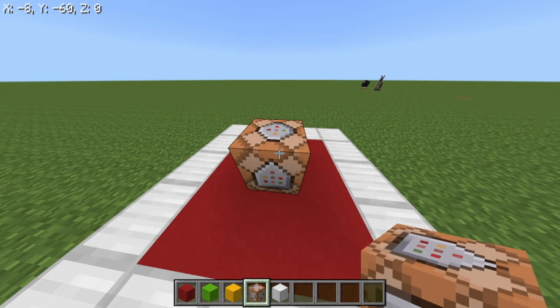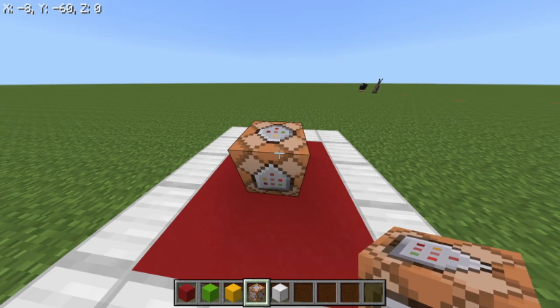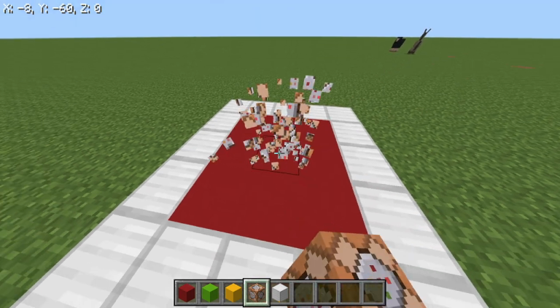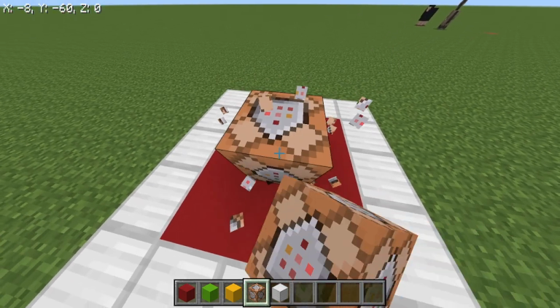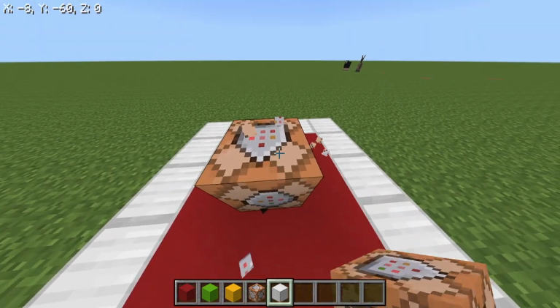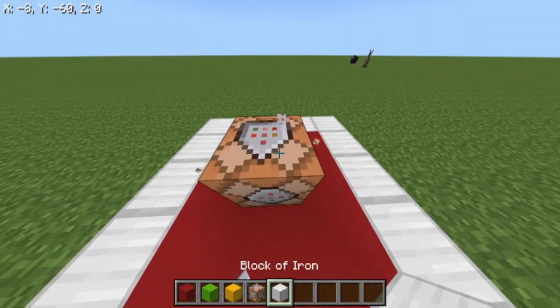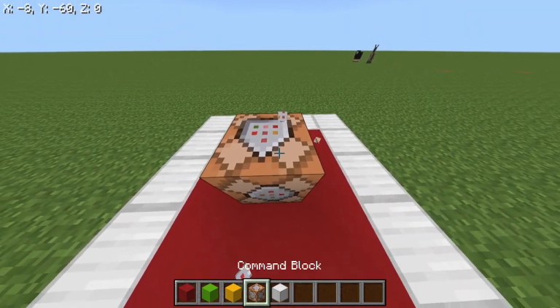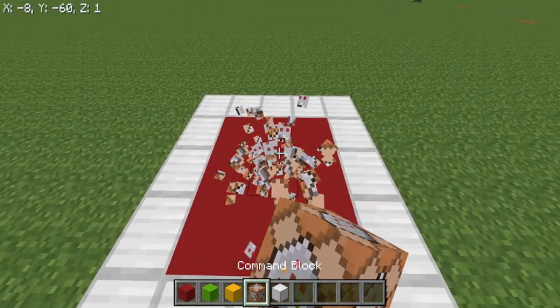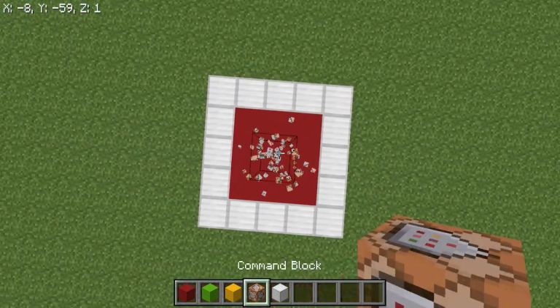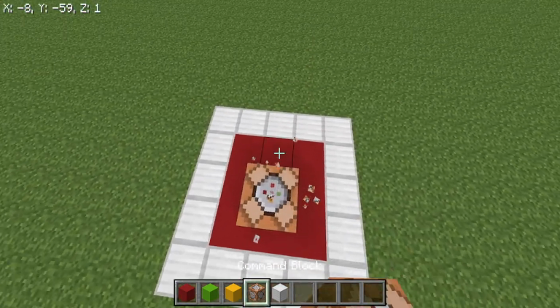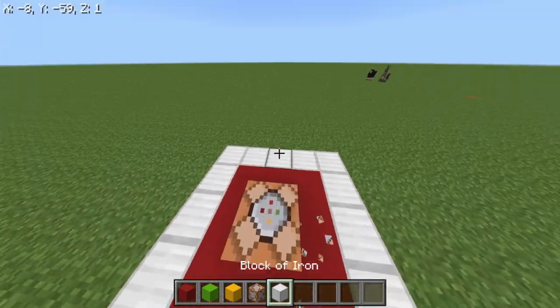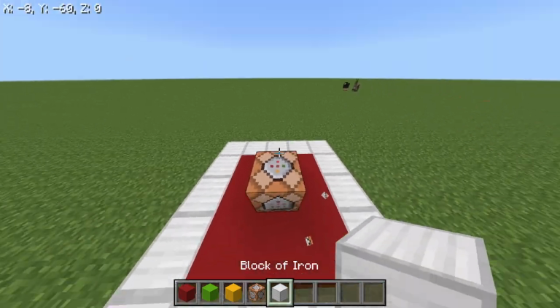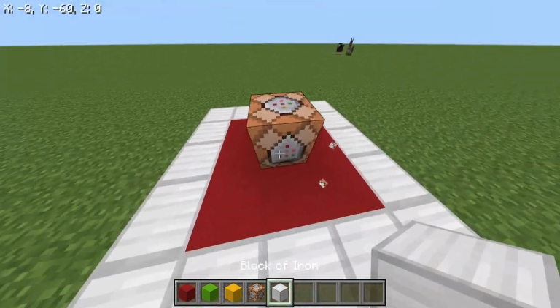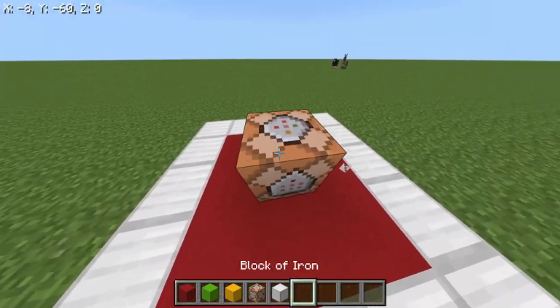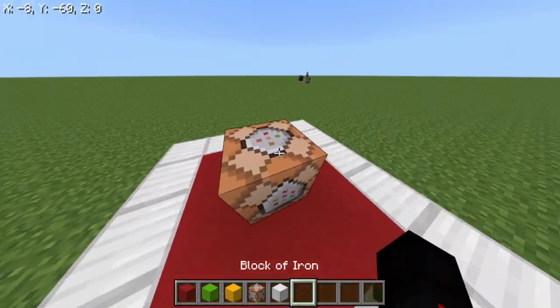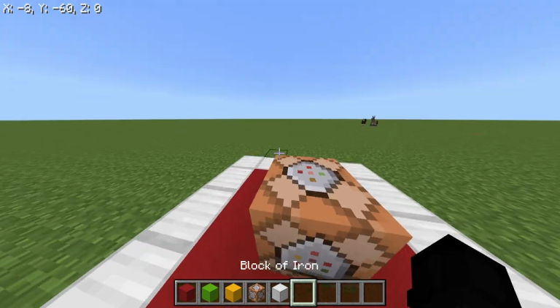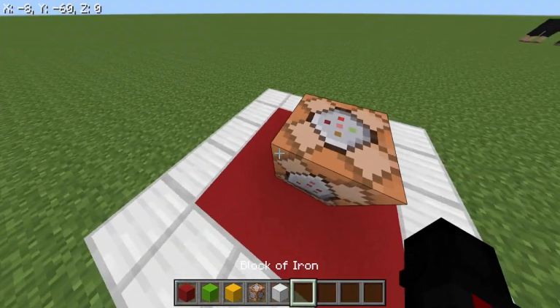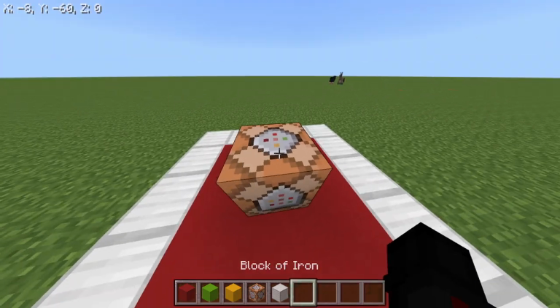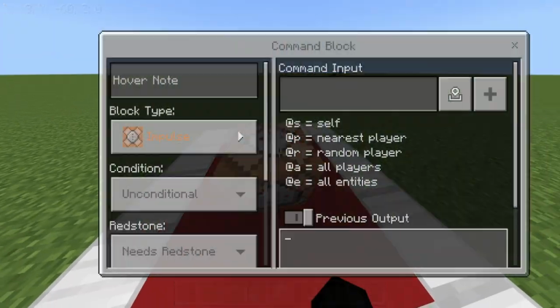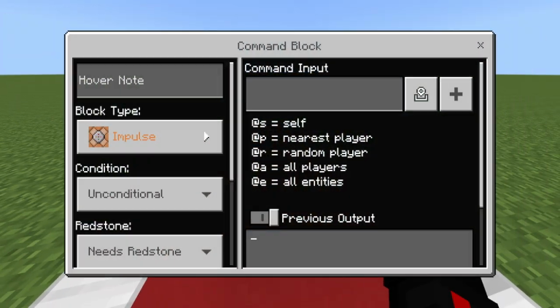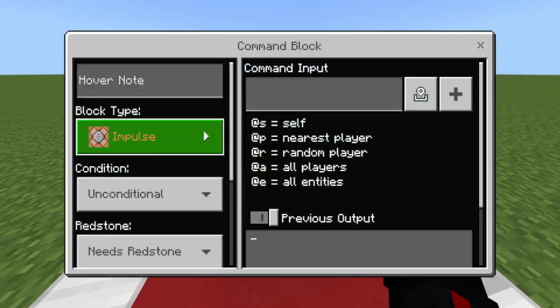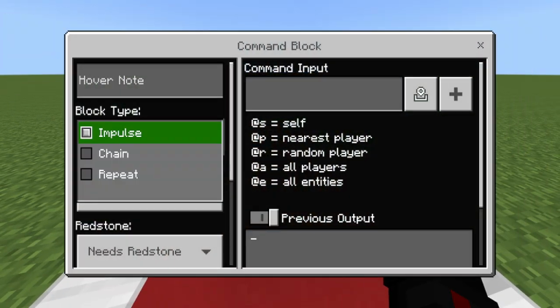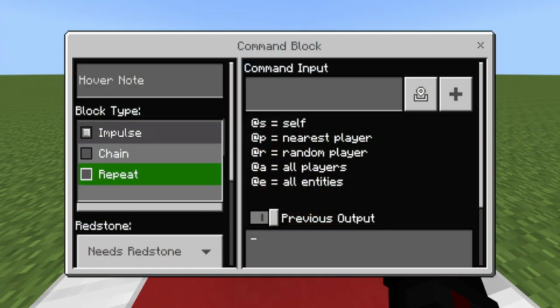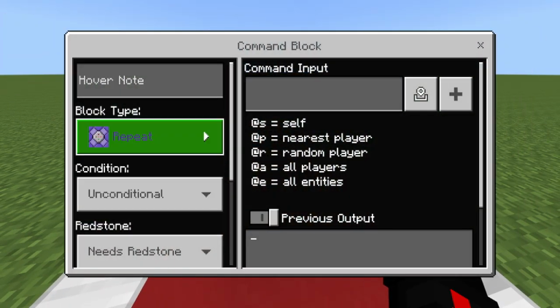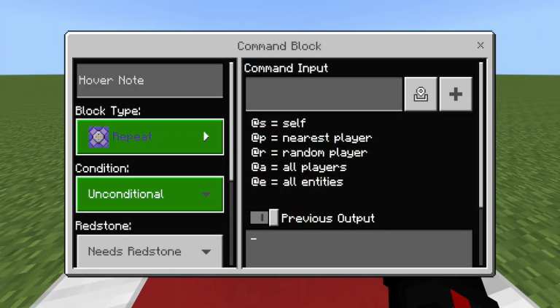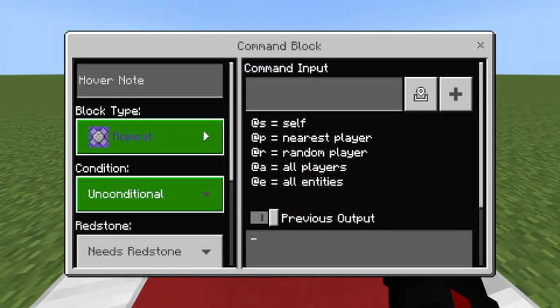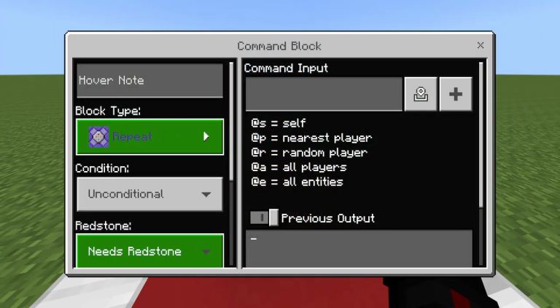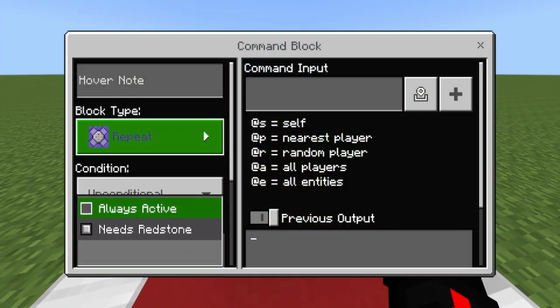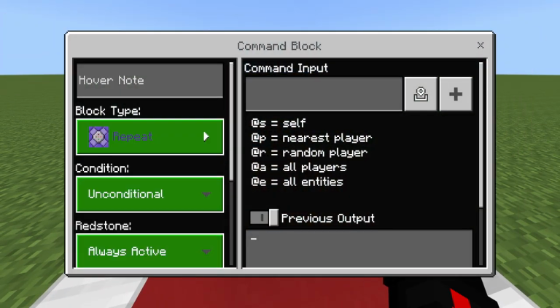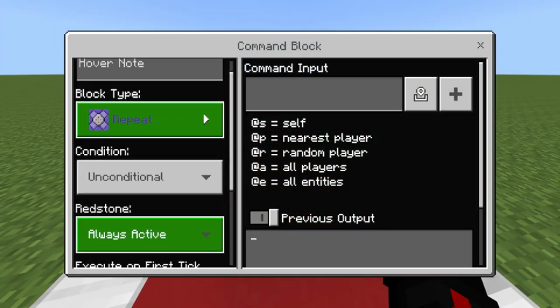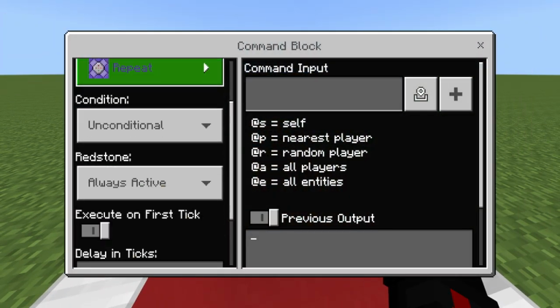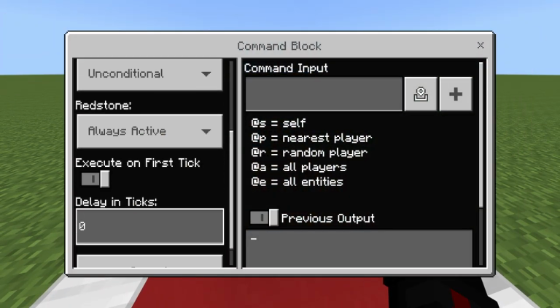Once you have your command block, you place it down. It doesn't have to be placed in a specific order — the arrows can be pointed in any way. Set it to Repeat and Always Active.